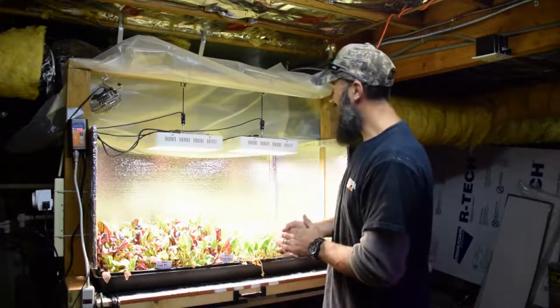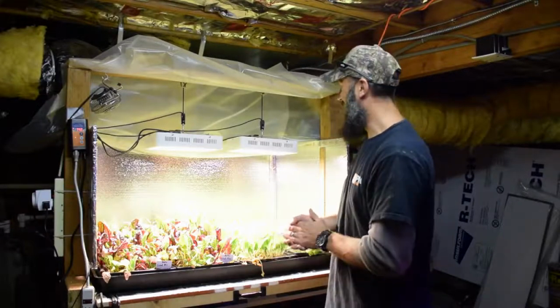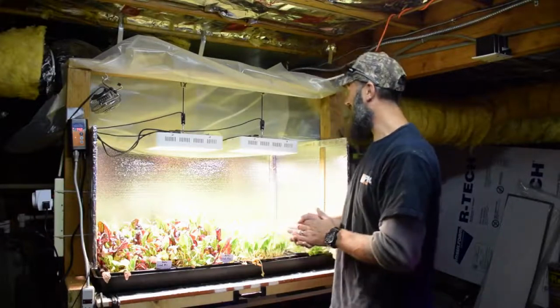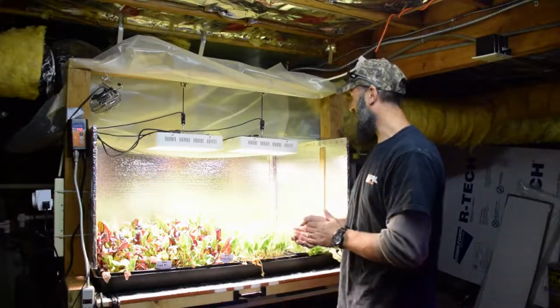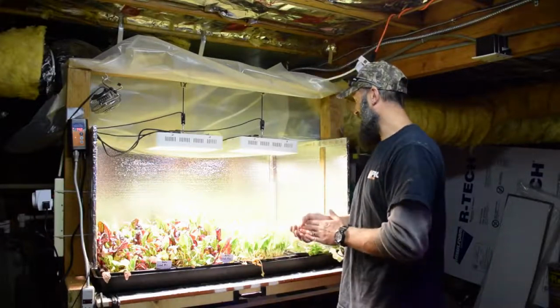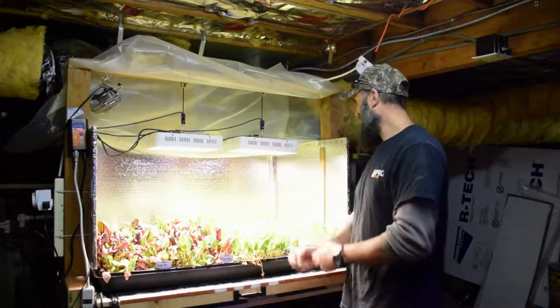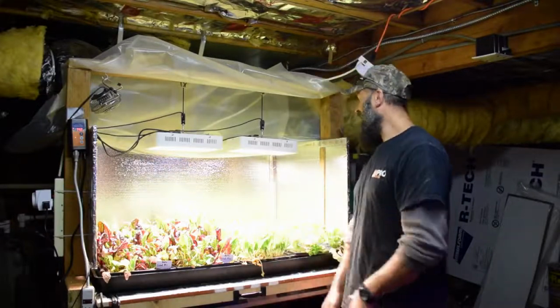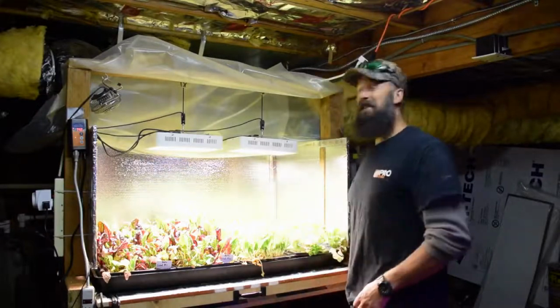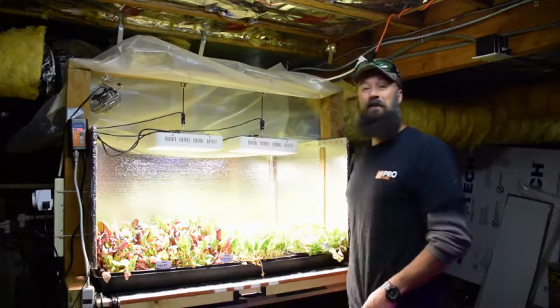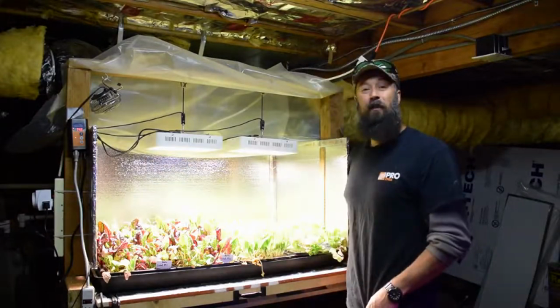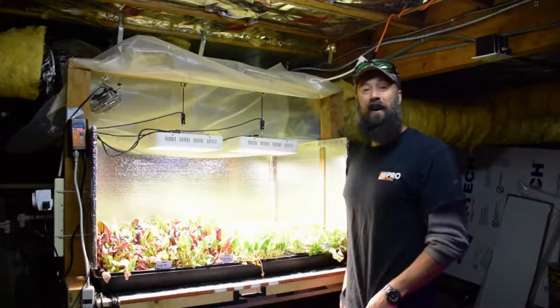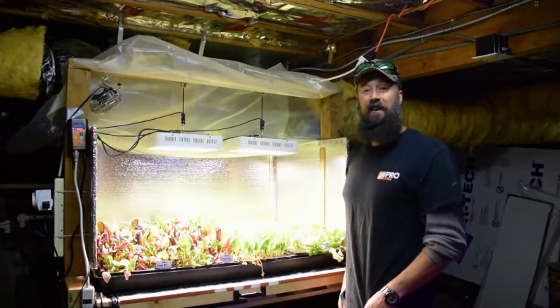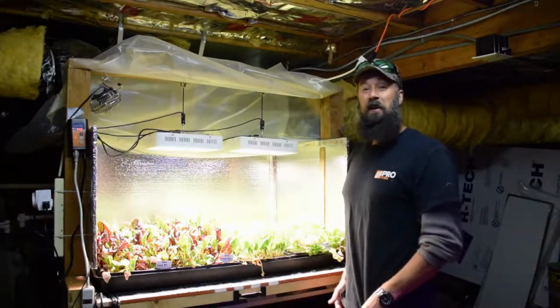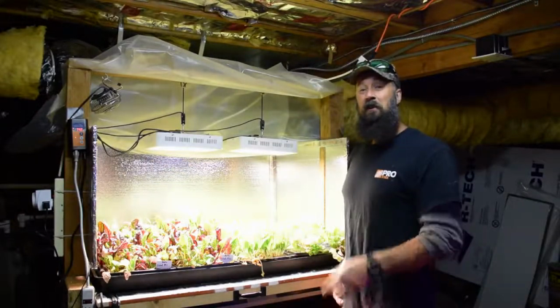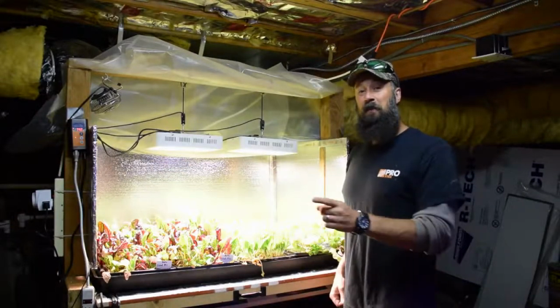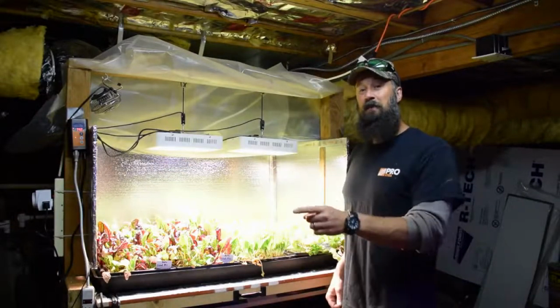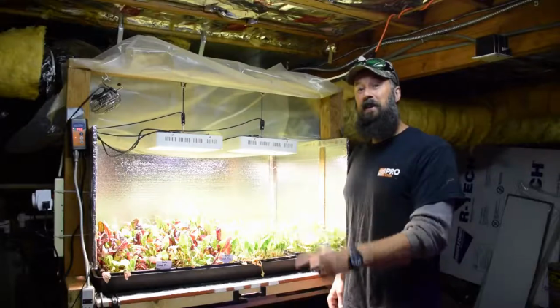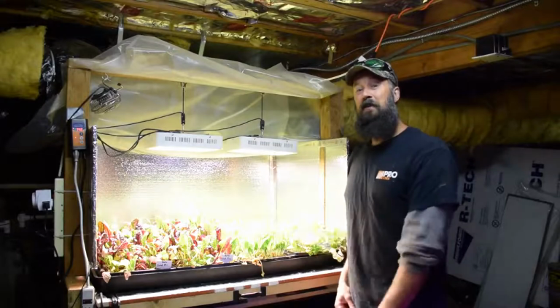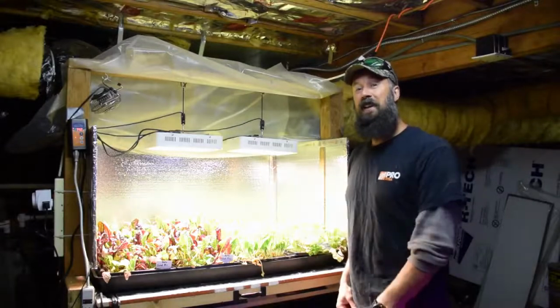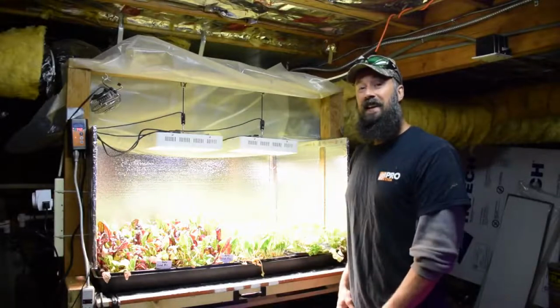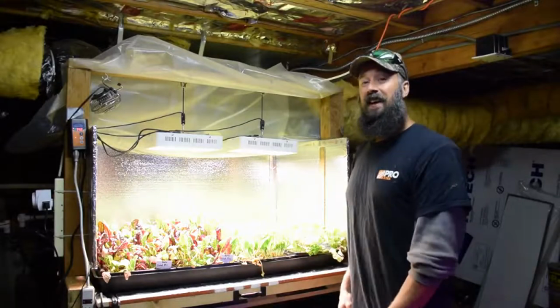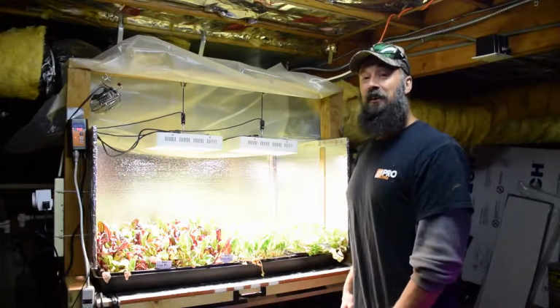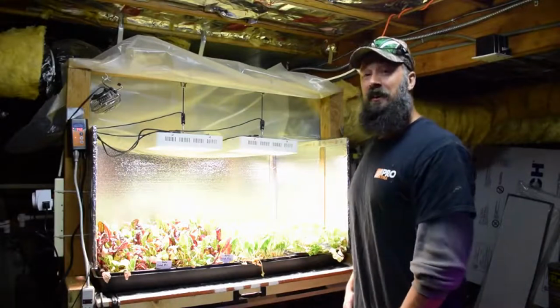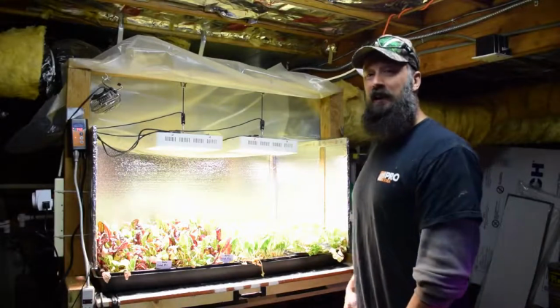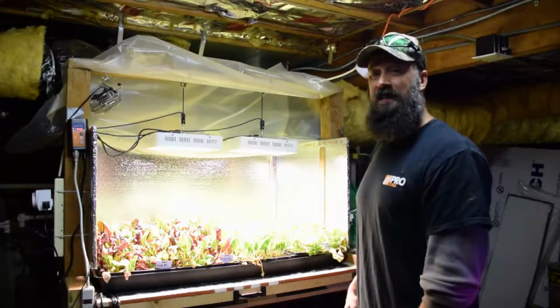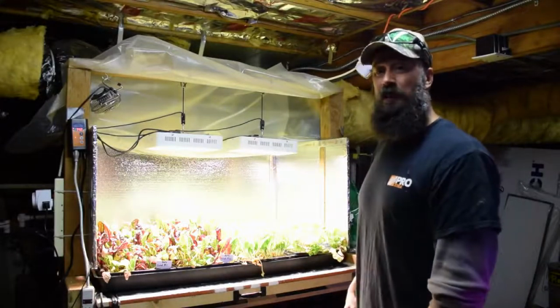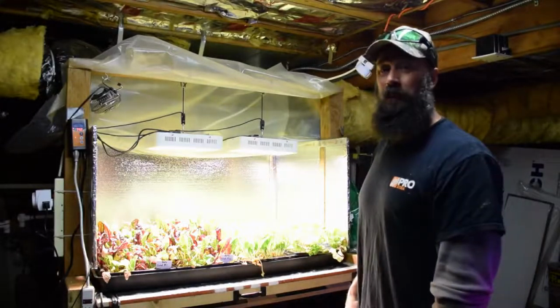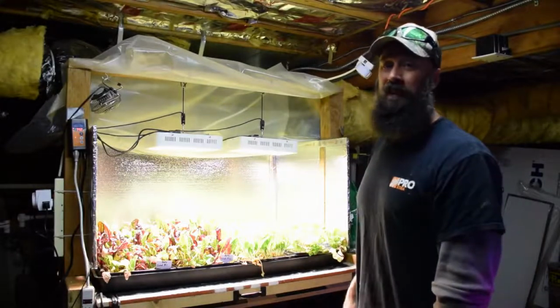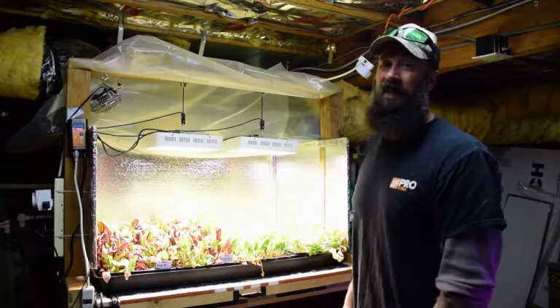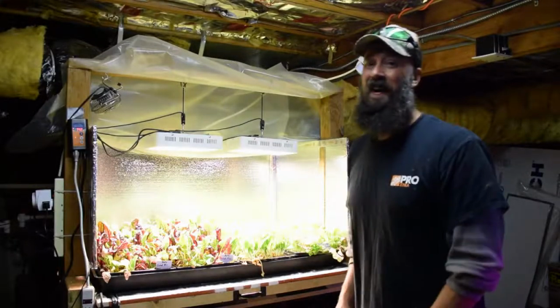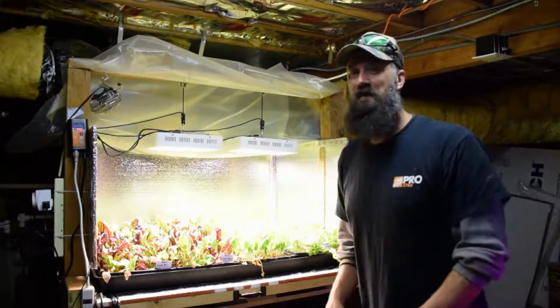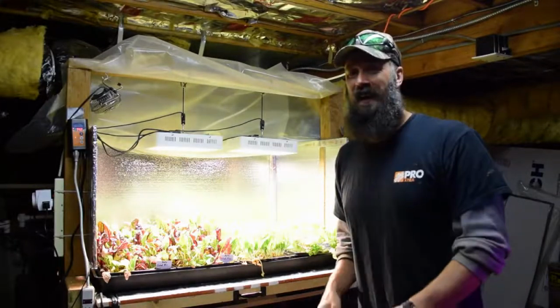Well, this has been Brian from P&B Homesteading. I'll talk to you guys next week. All right, bye.